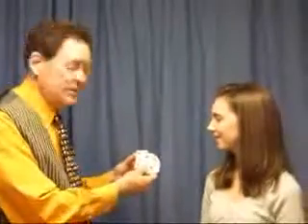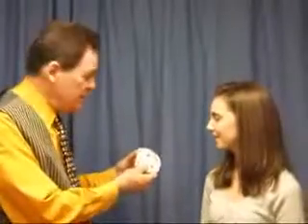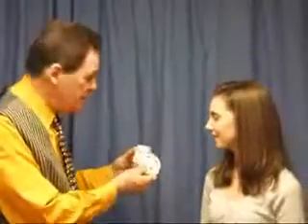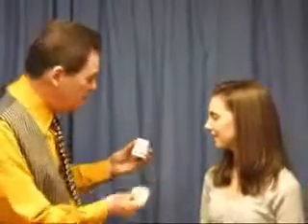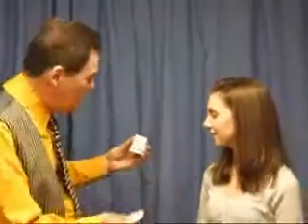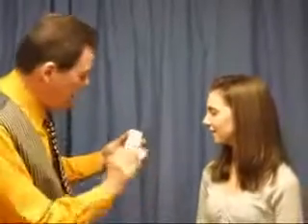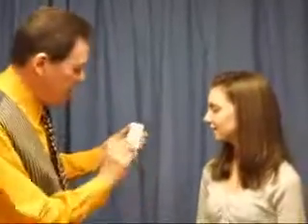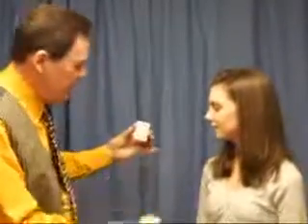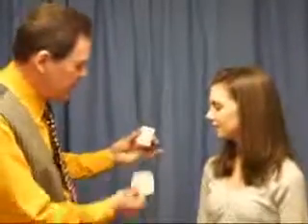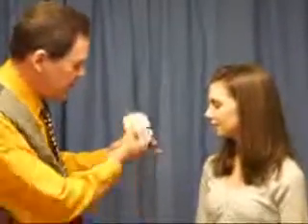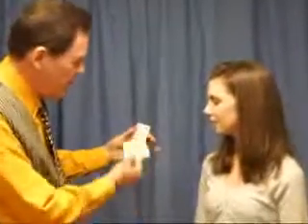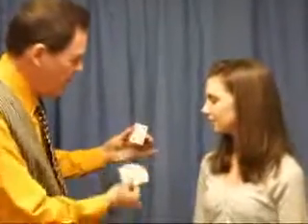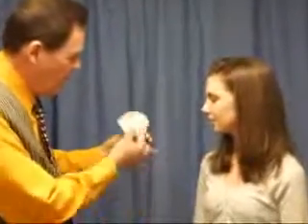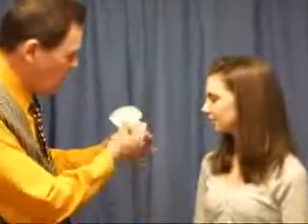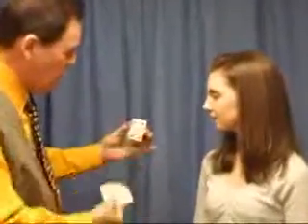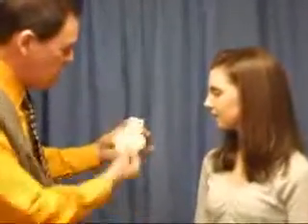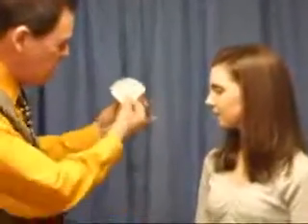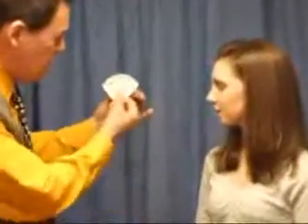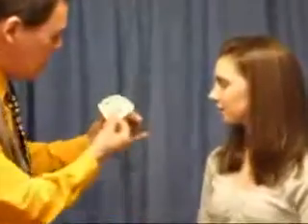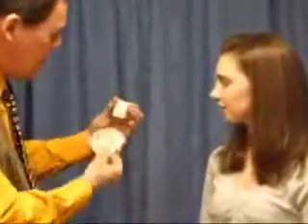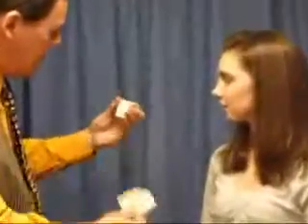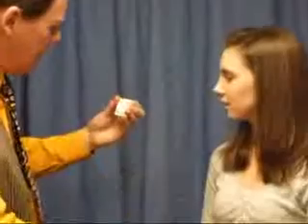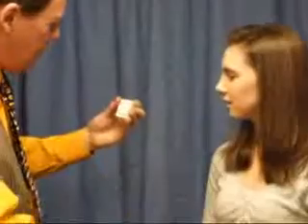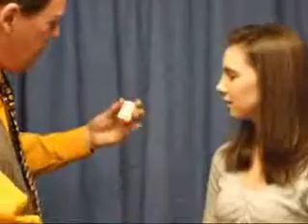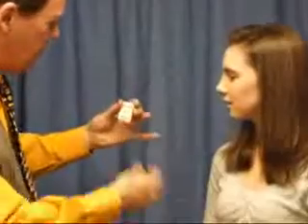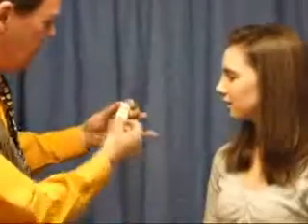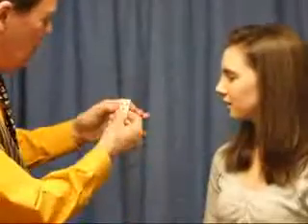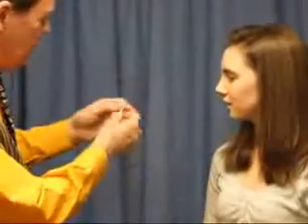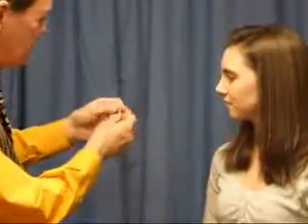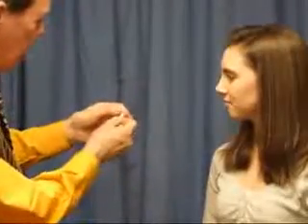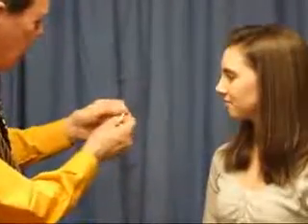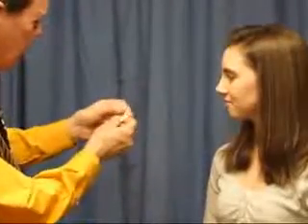Hey, let's try that again. This could be fun. Watch. One, two, three, and there you go. They're smaller.